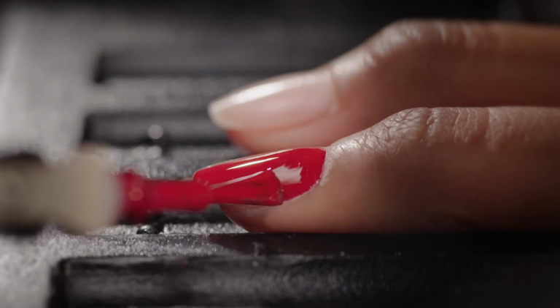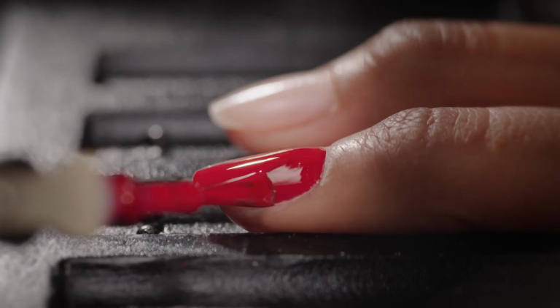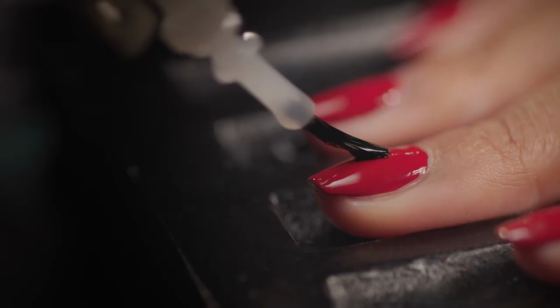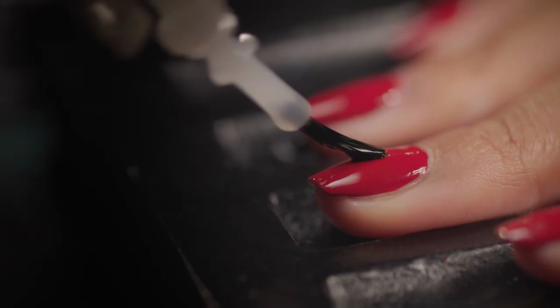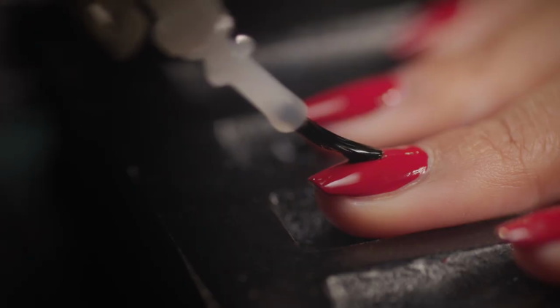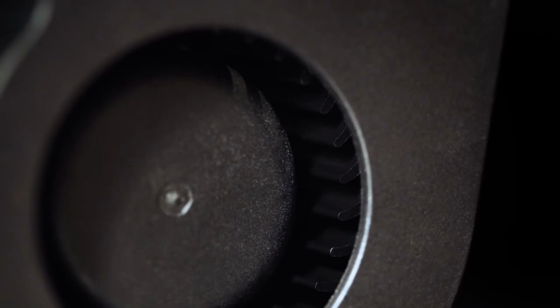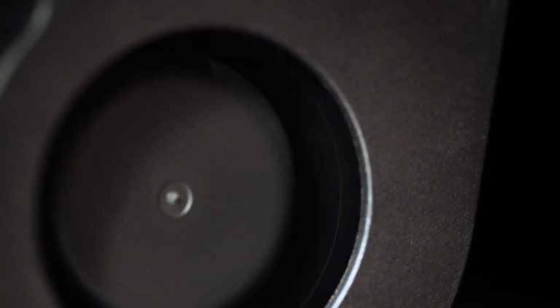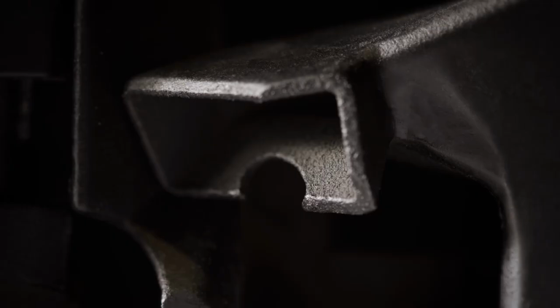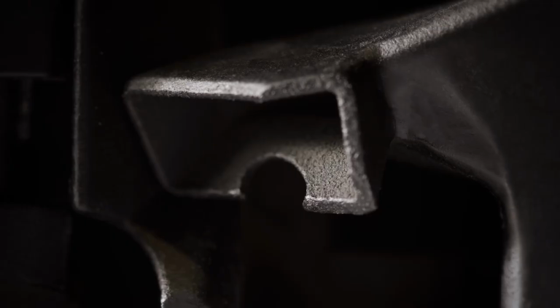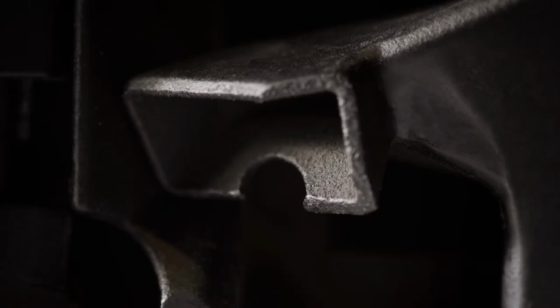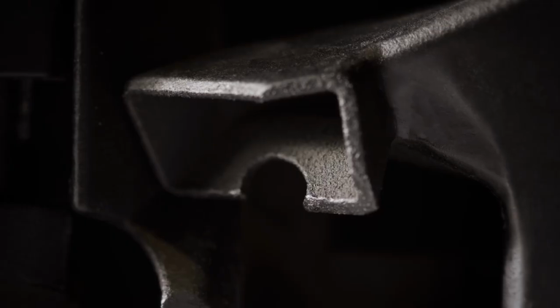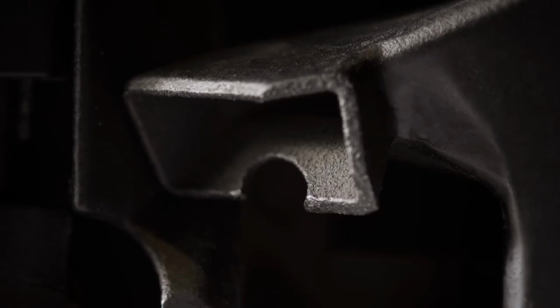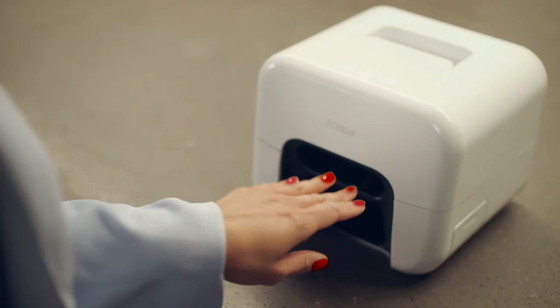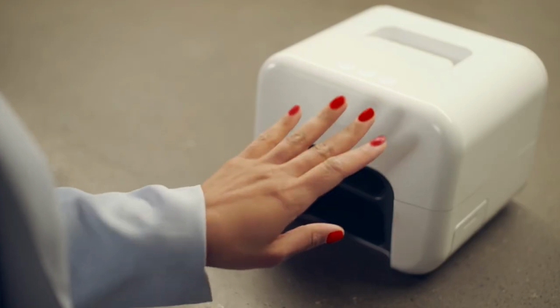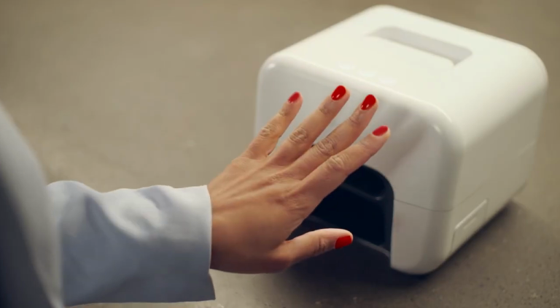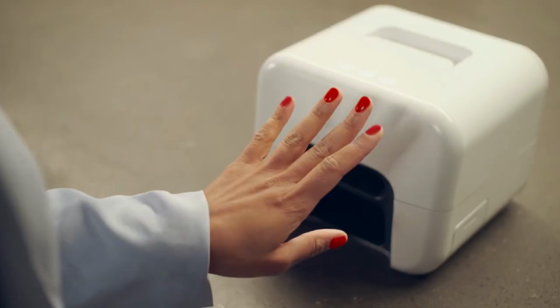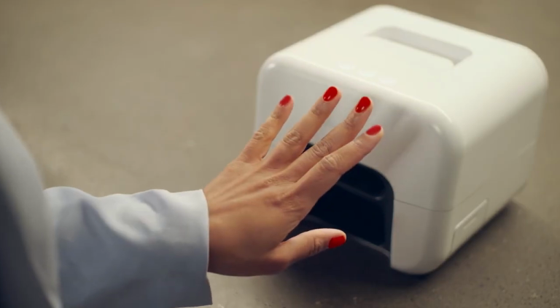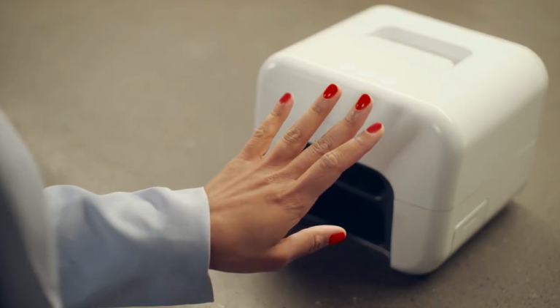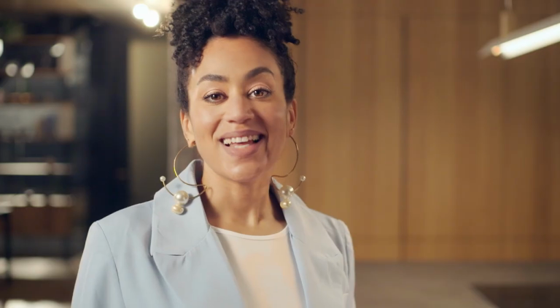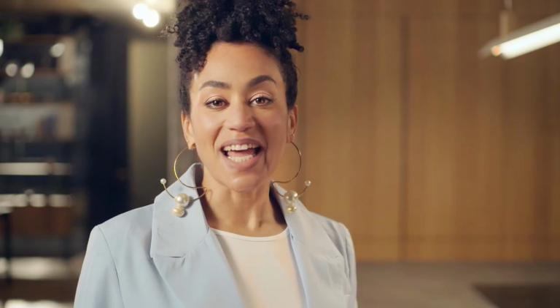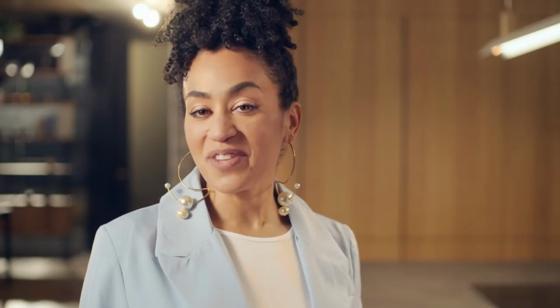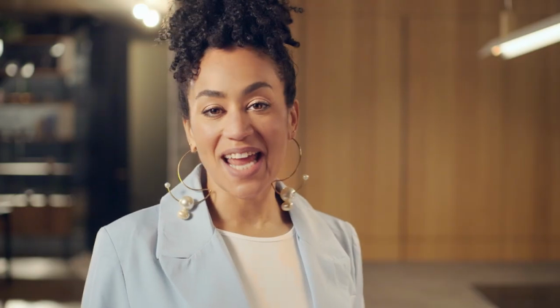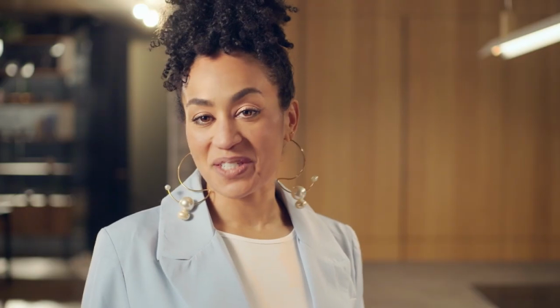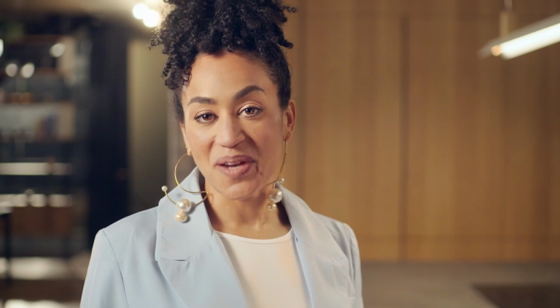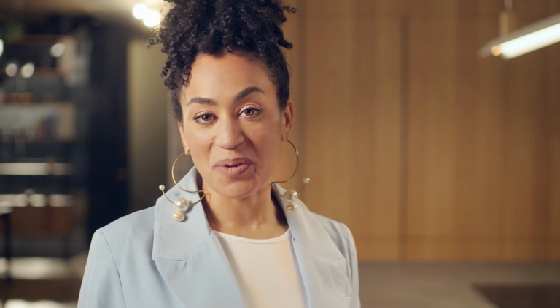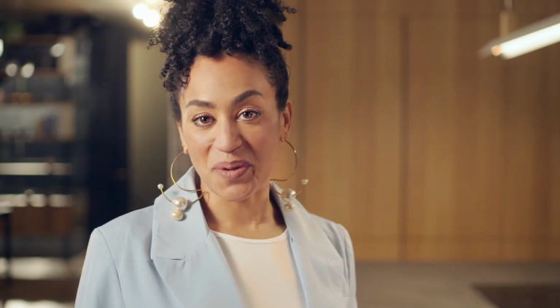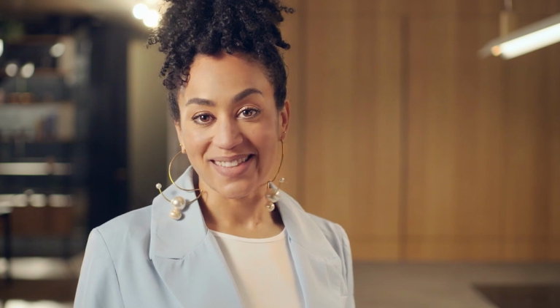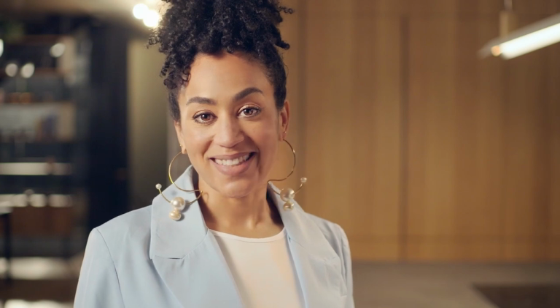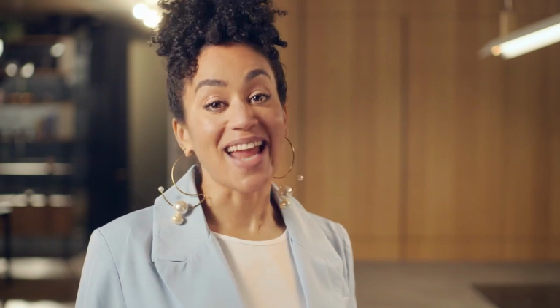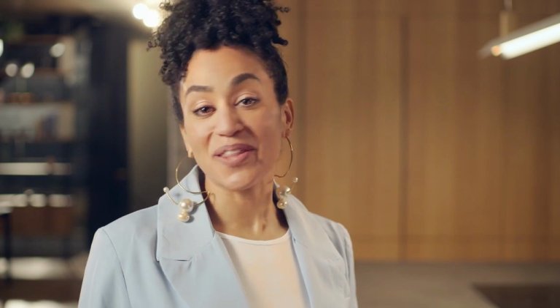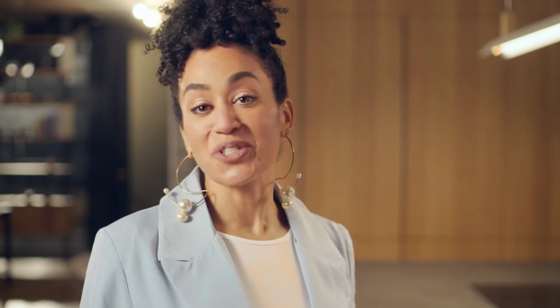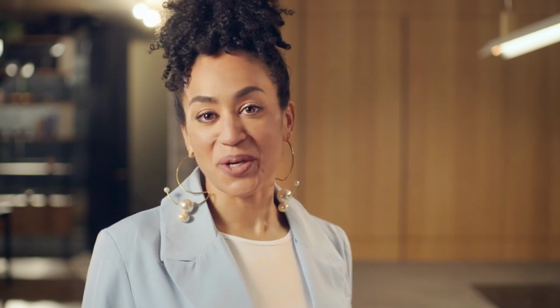Nimble provides salon quality nails from the comfort of your home. Life doesn't have to slow down for beauty and neither should you.